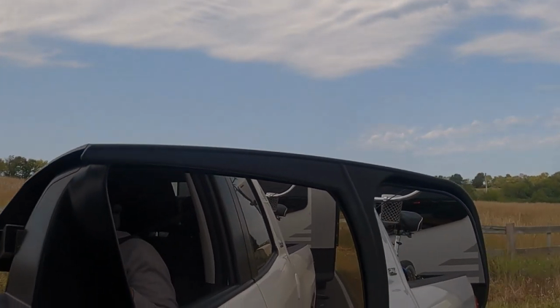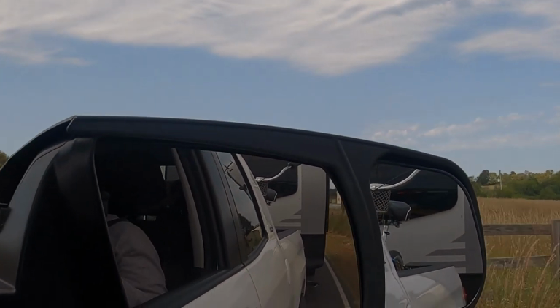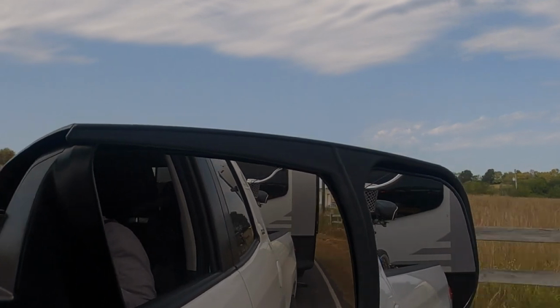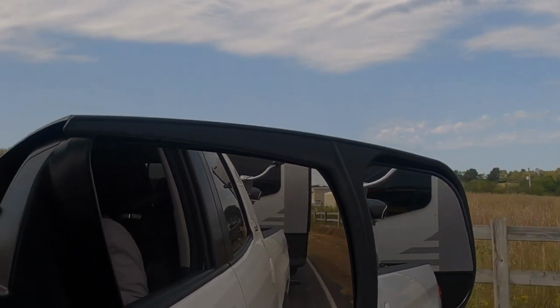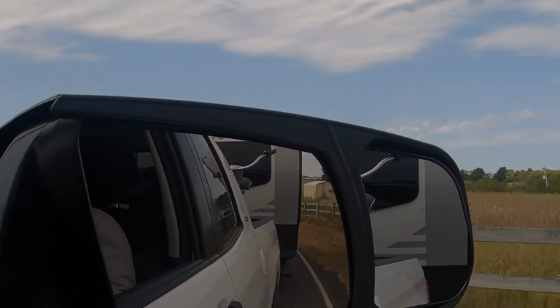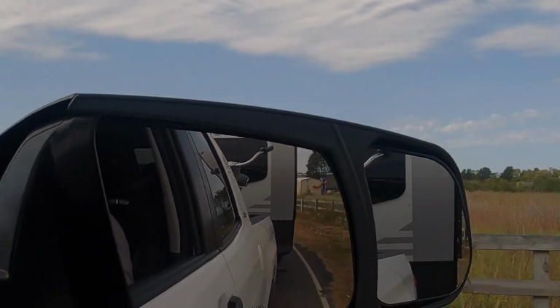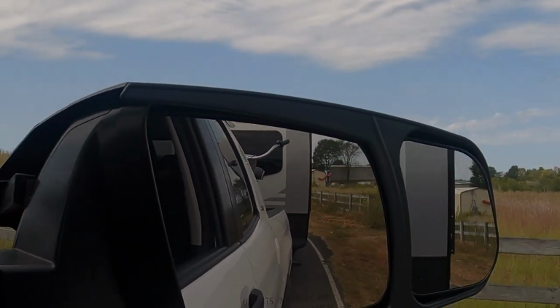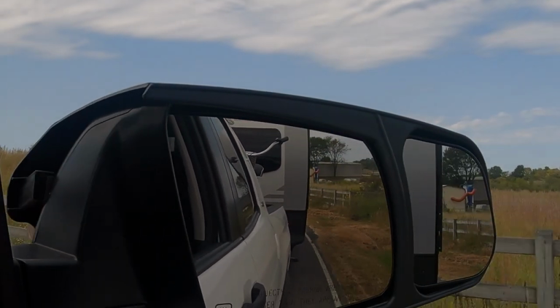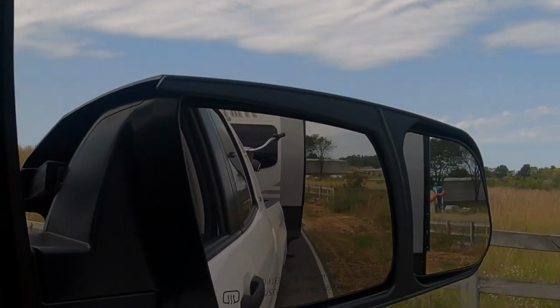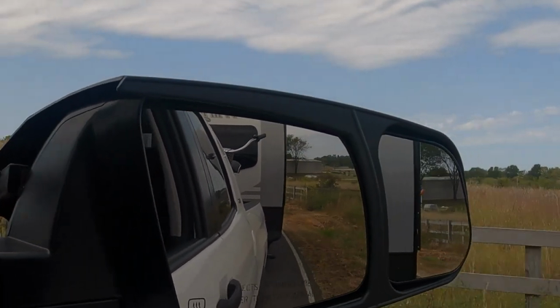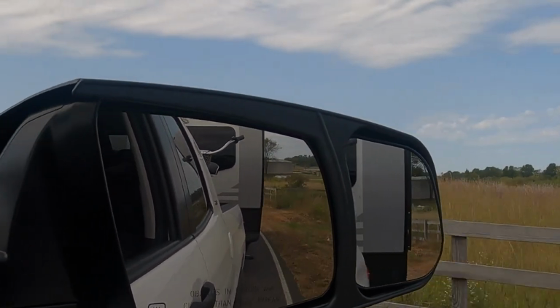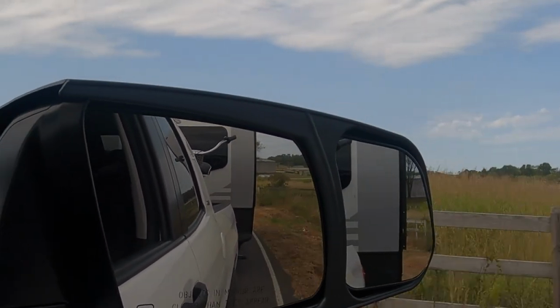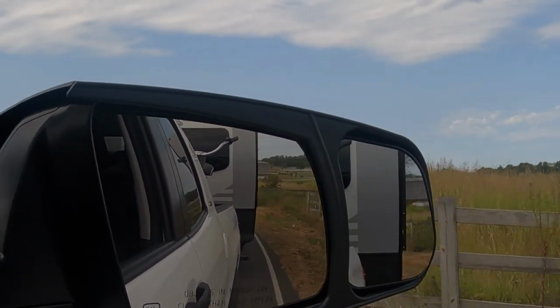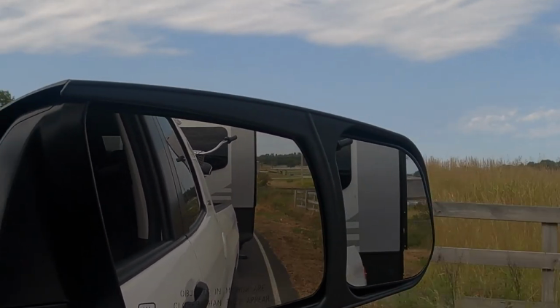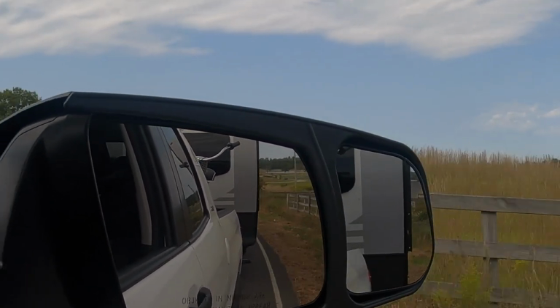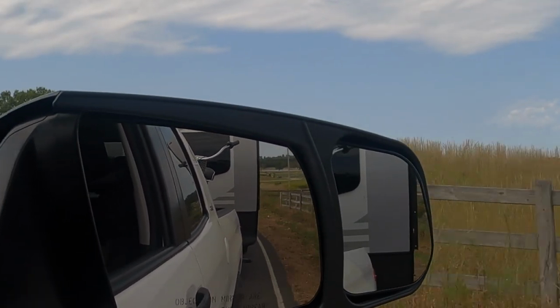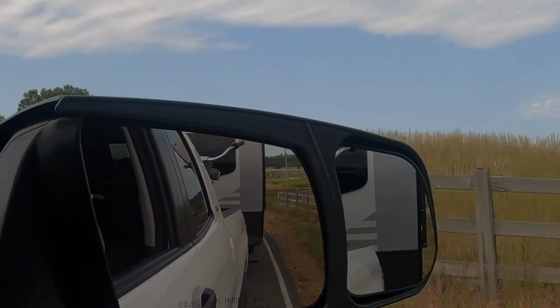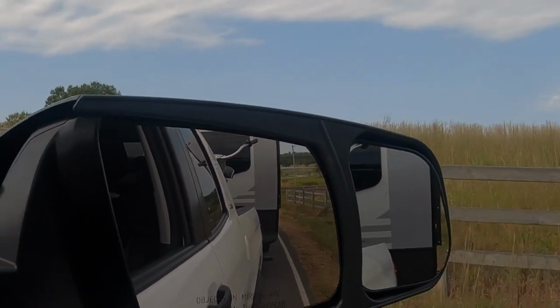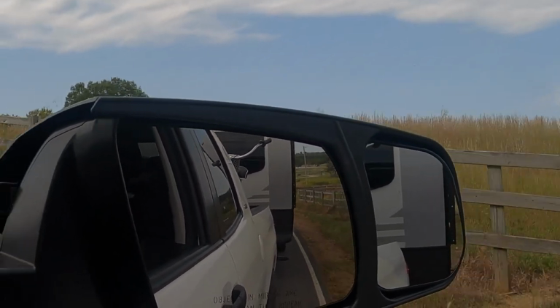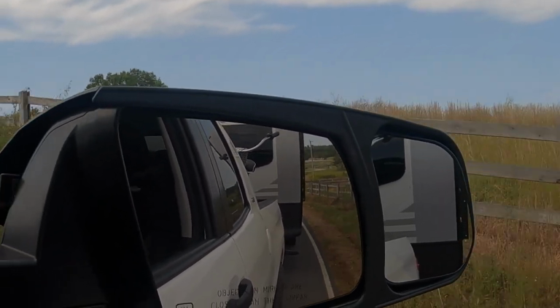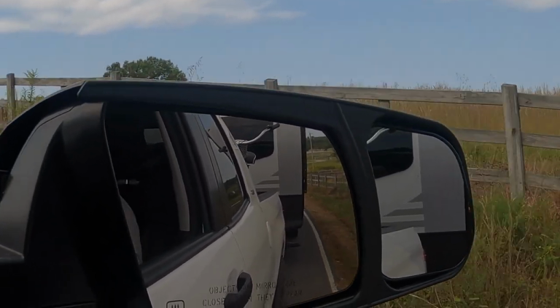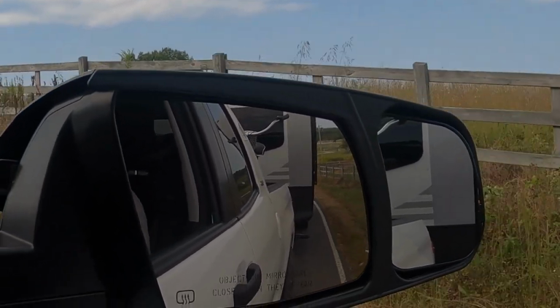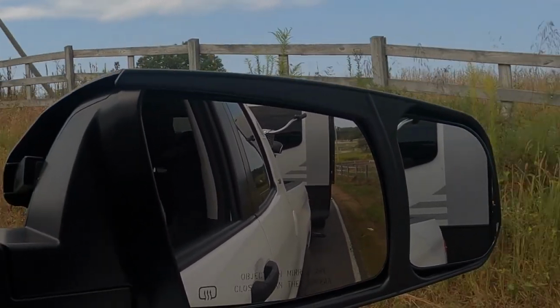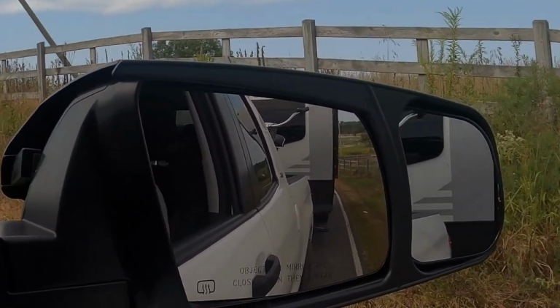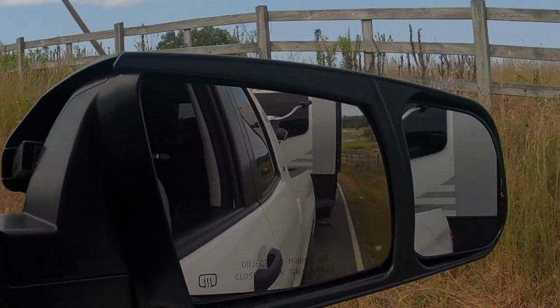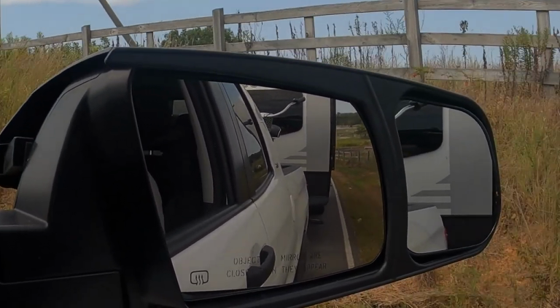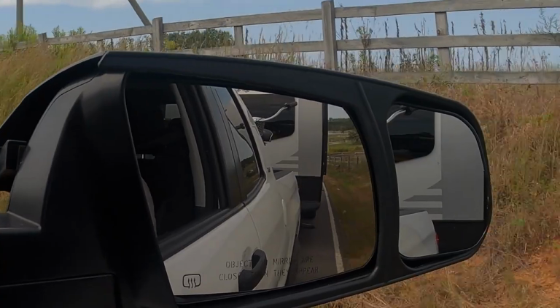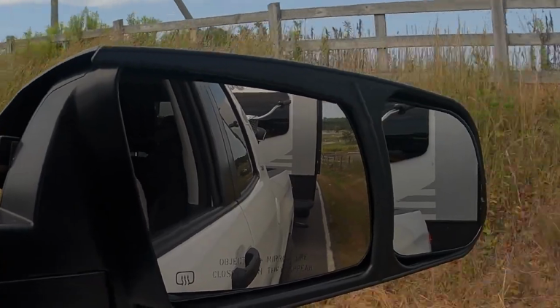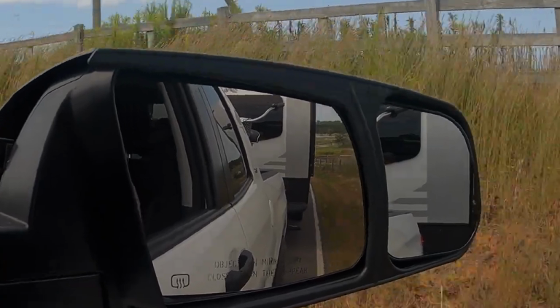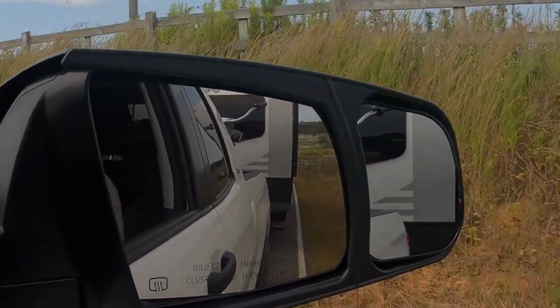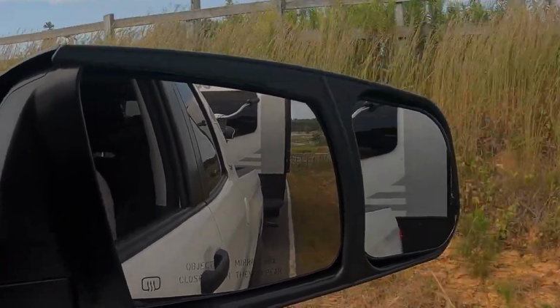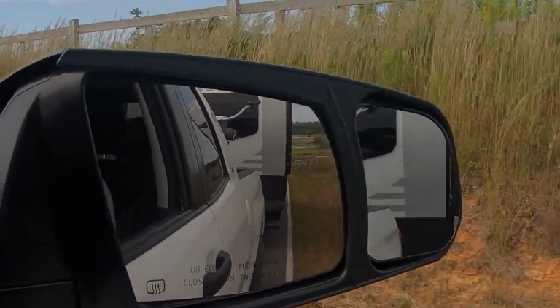At 35 miles an hour on a fairly bumpy road with little curves, it seems to be doing okay.